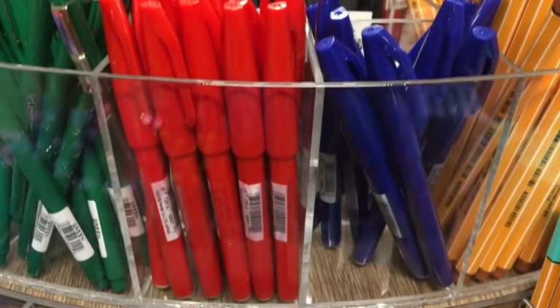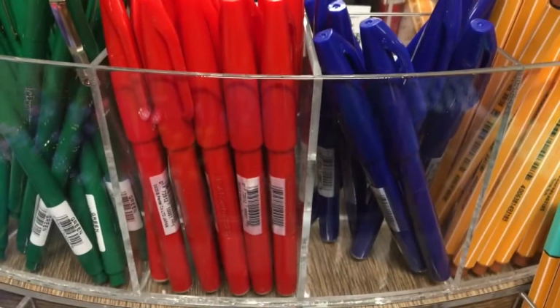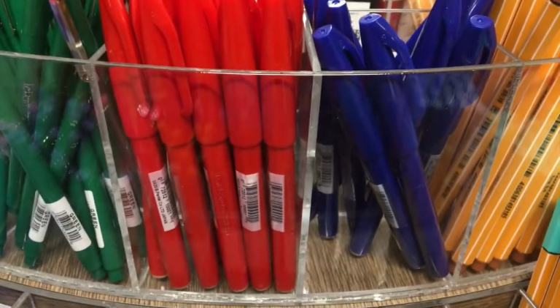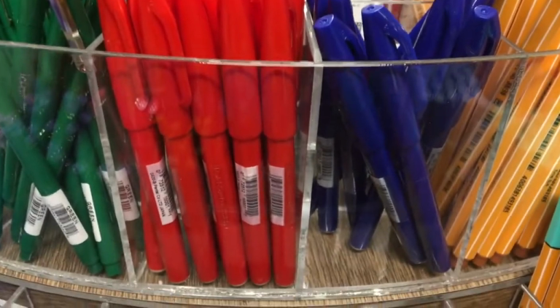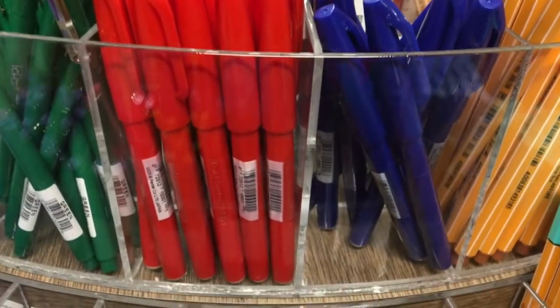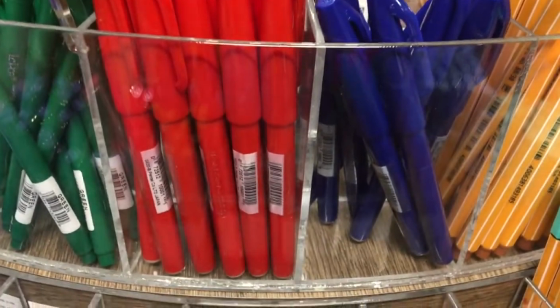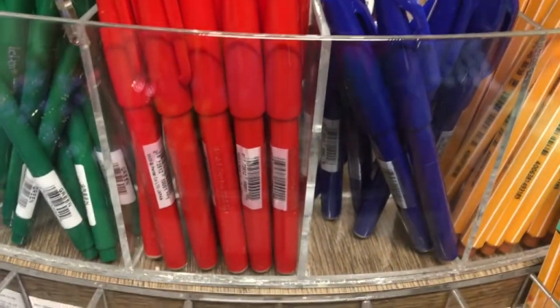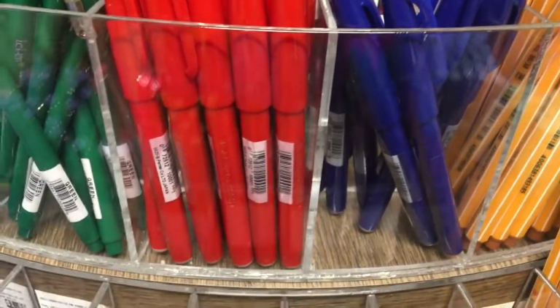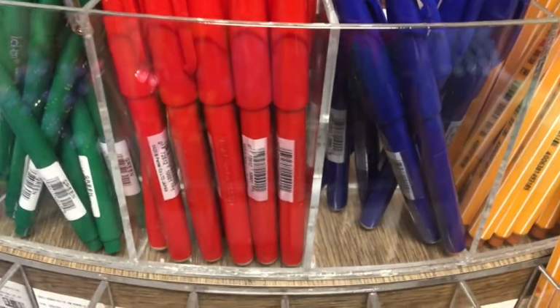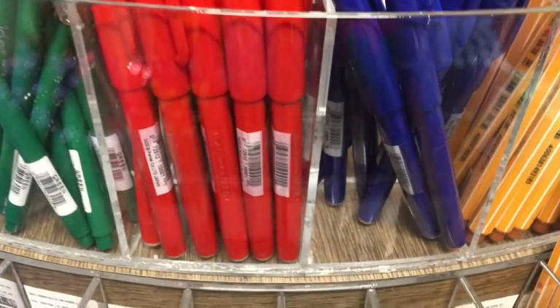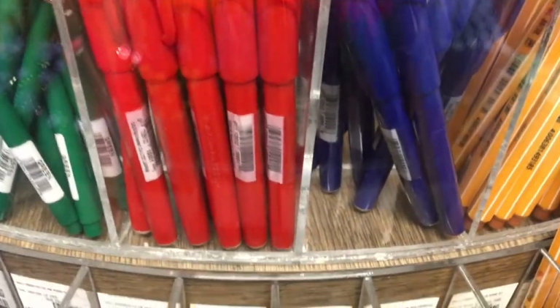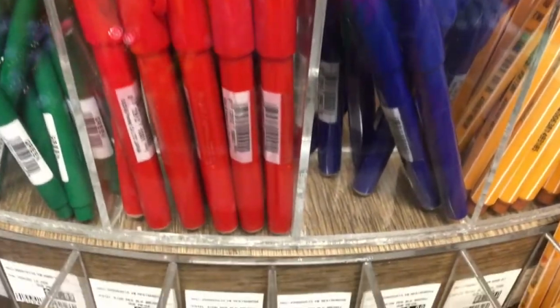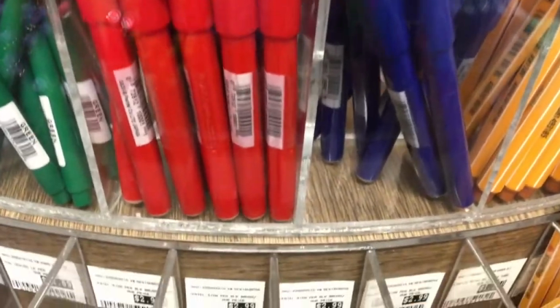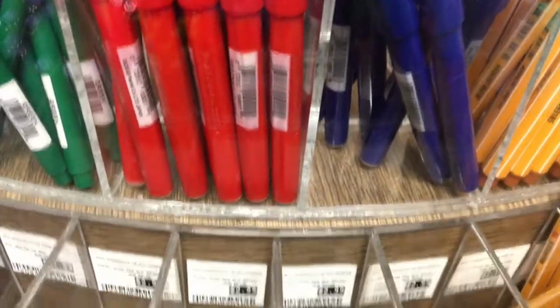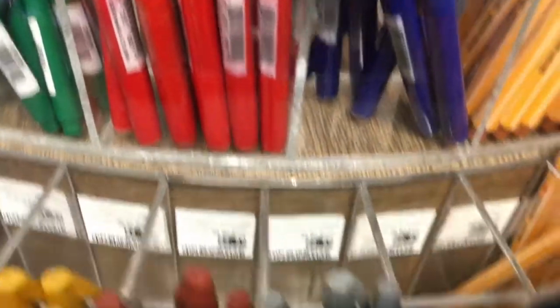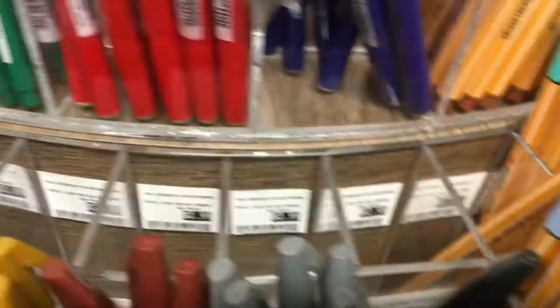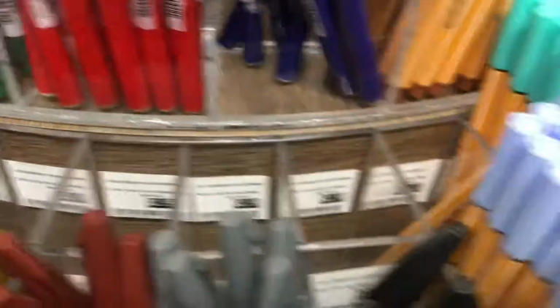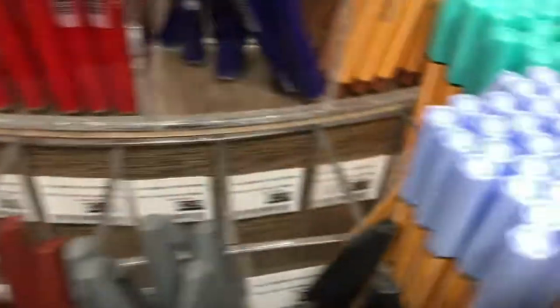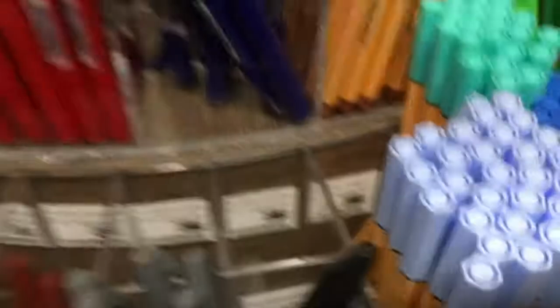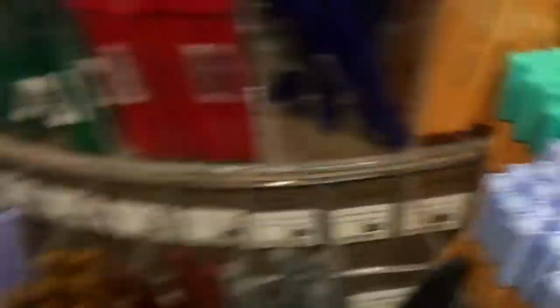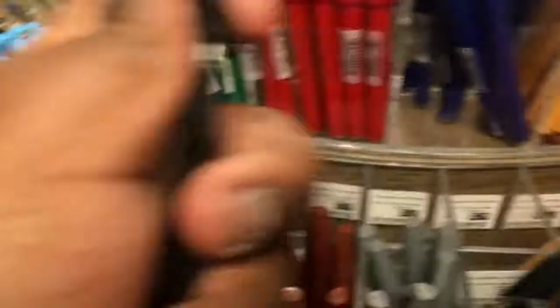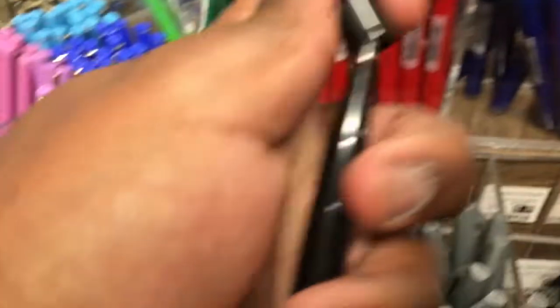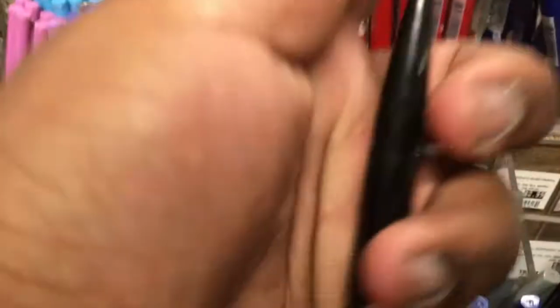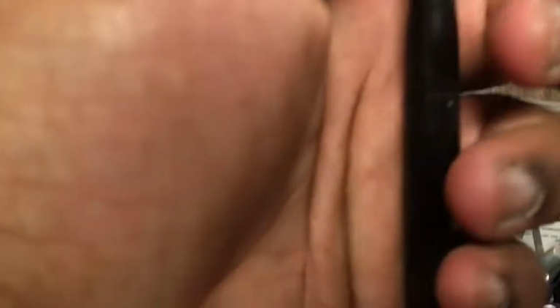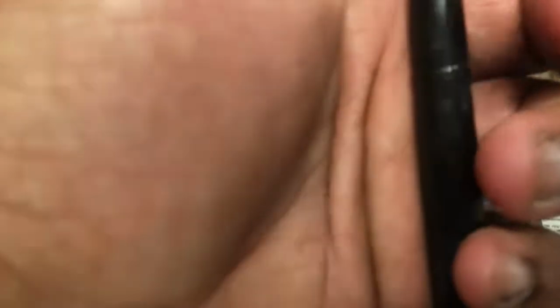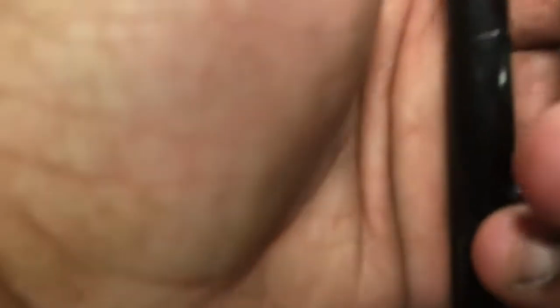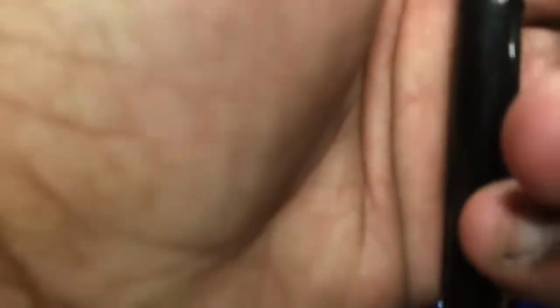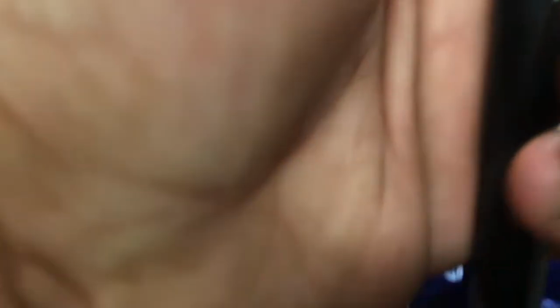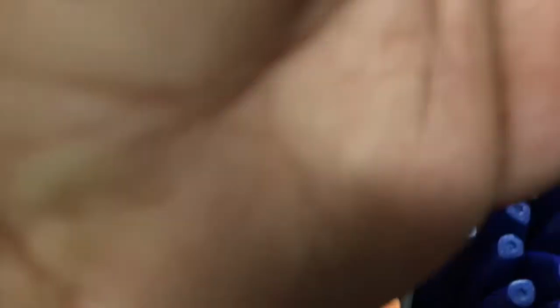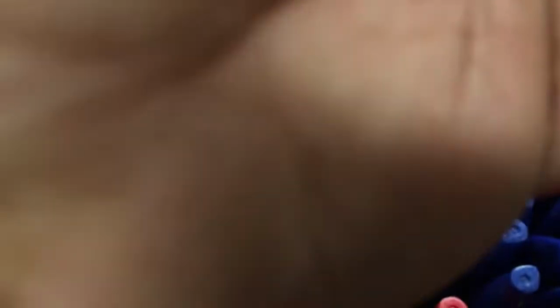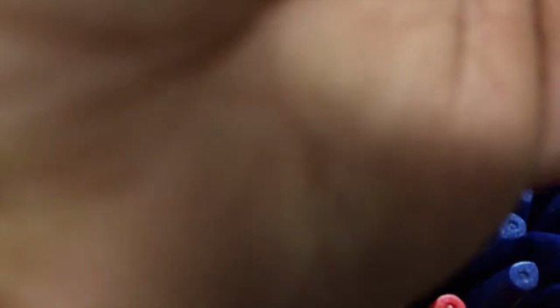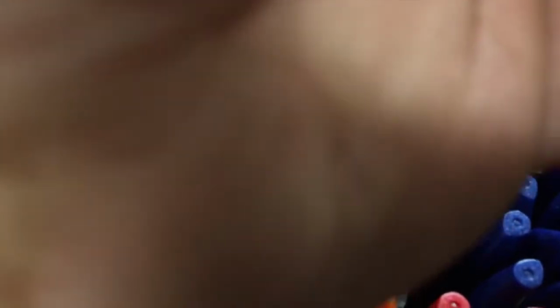I thought that was a brush pen but it's super stiff — so it's just a pen. Oh my god, it's hard to get the top off with one hand. I got ink on me!